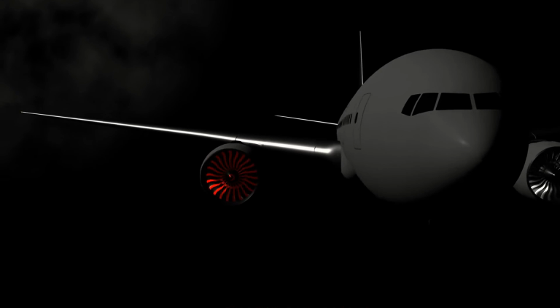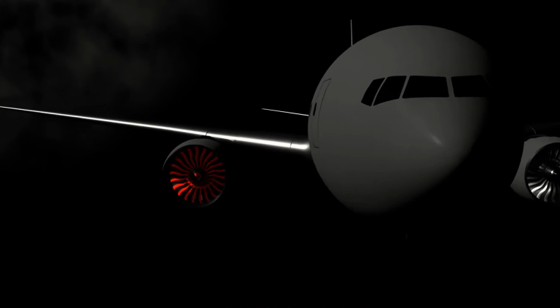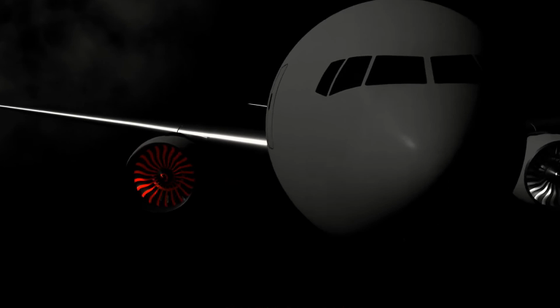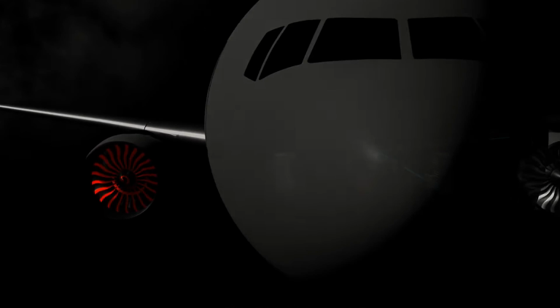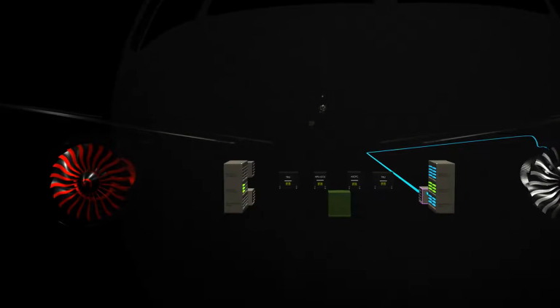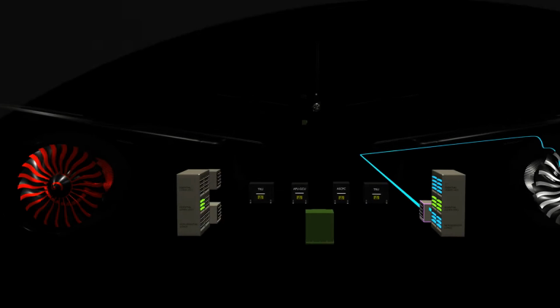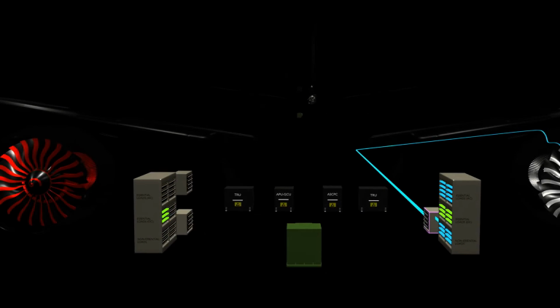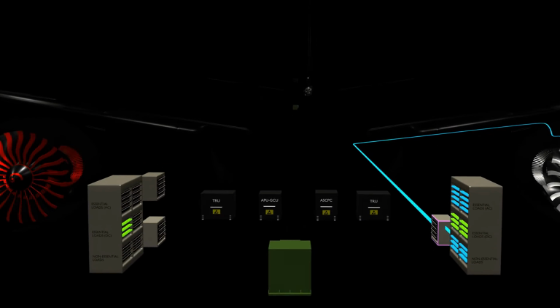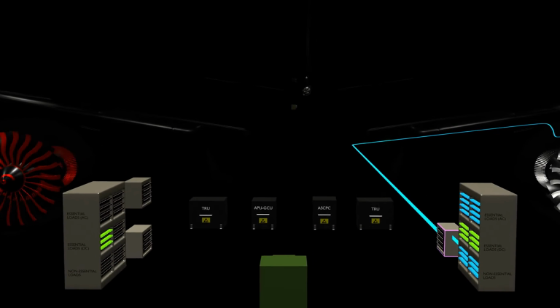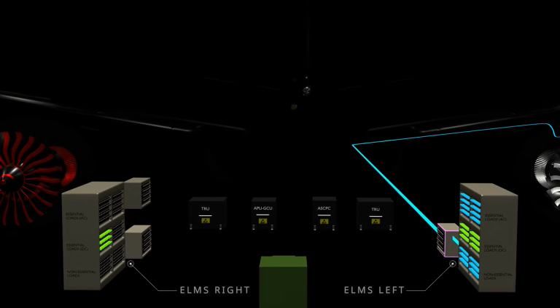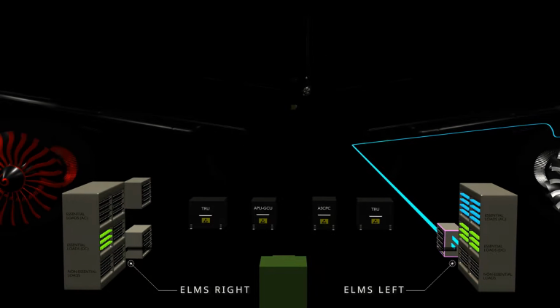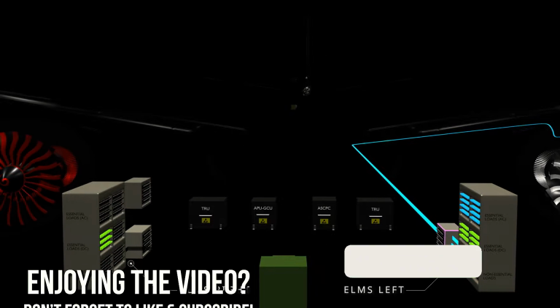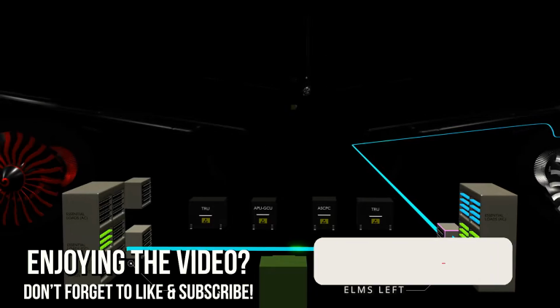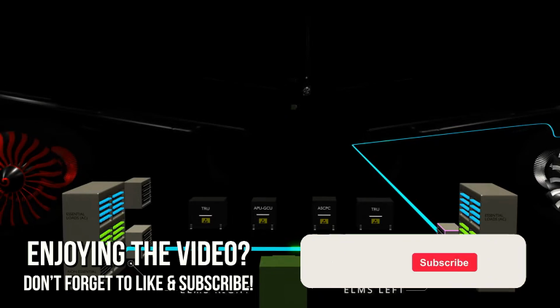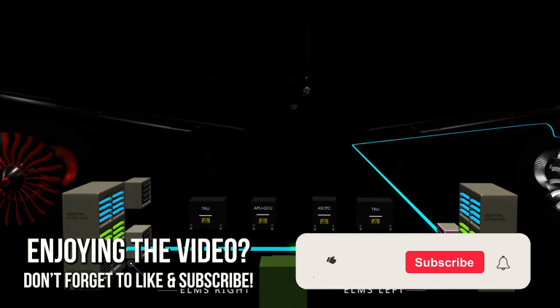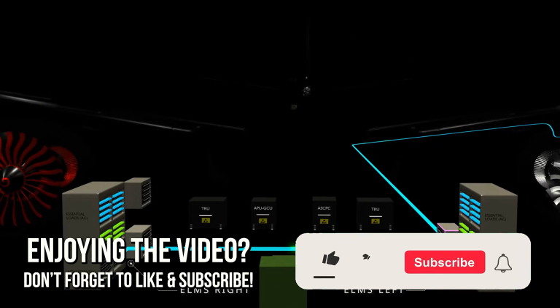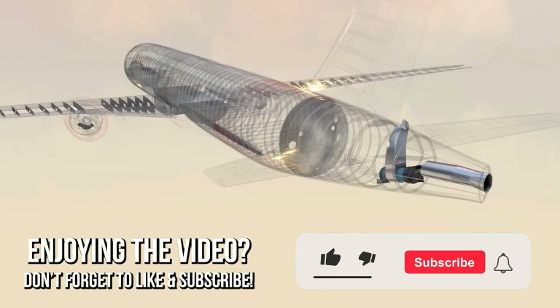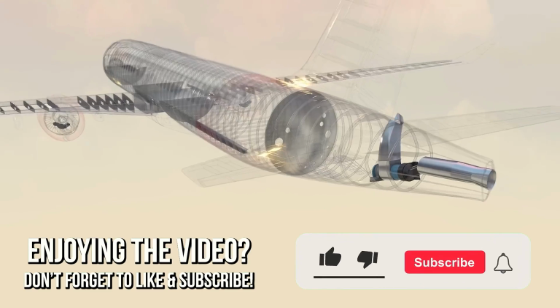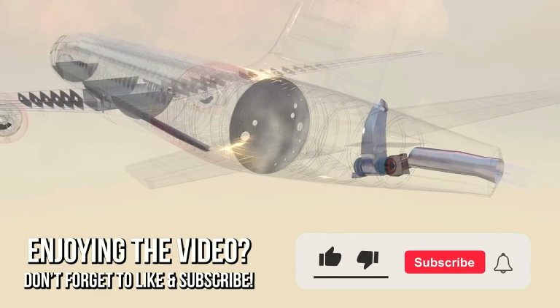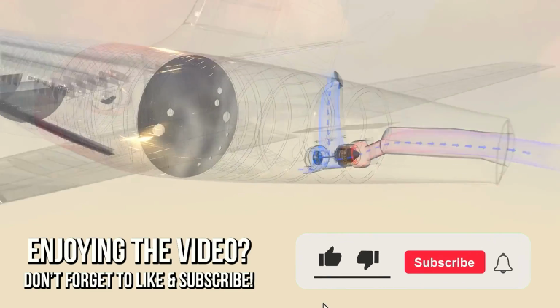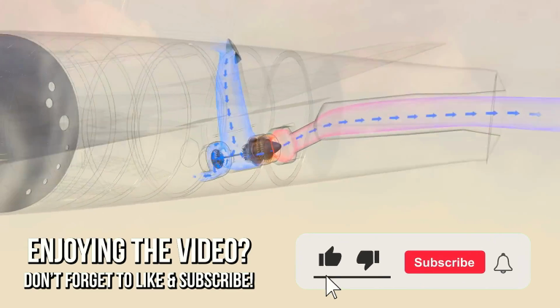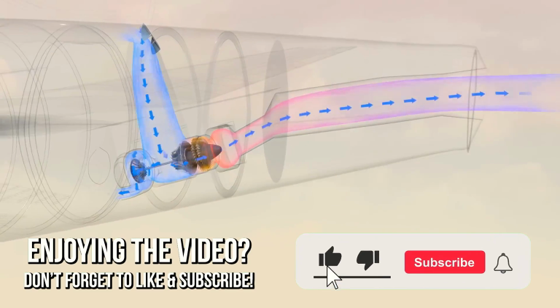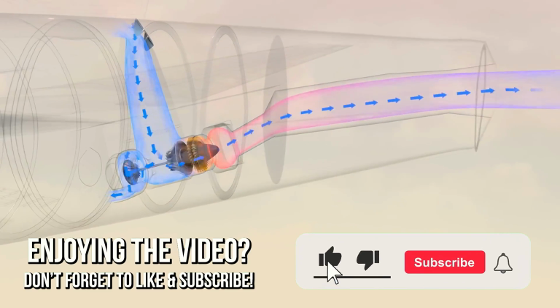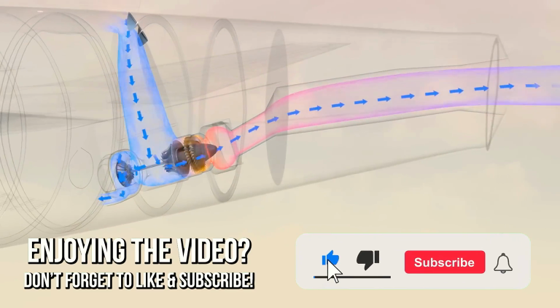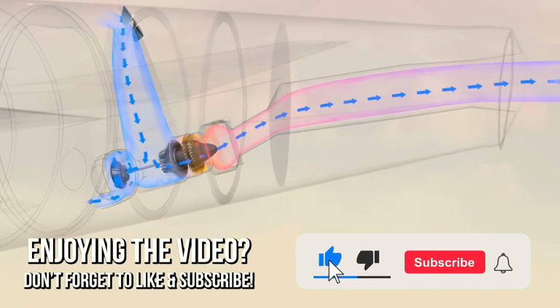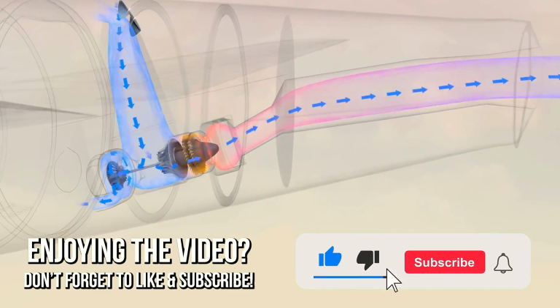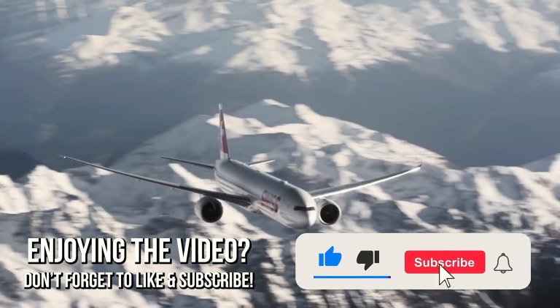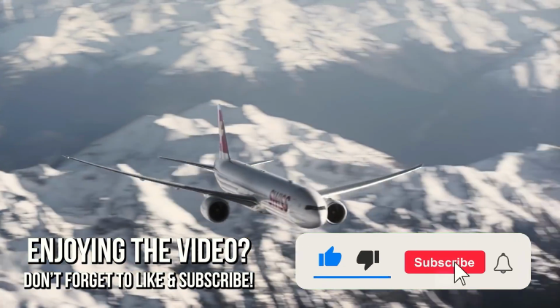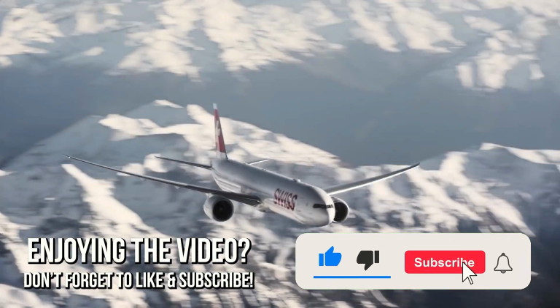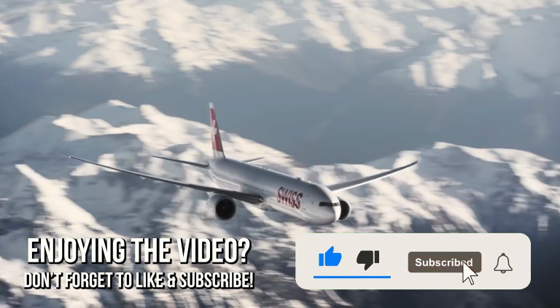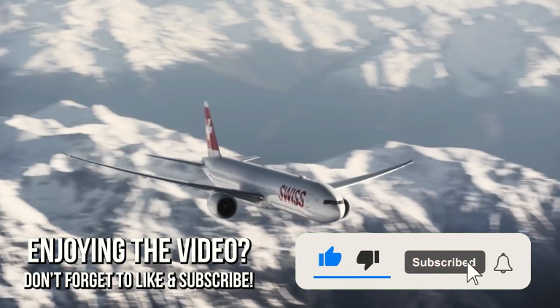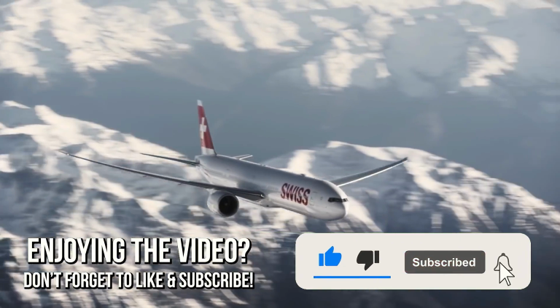In case of loss of one of these generators, the APU's generator takes over and everything continues as if nothing had happened.